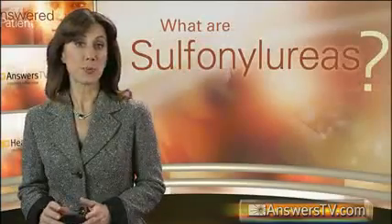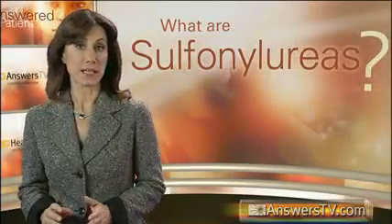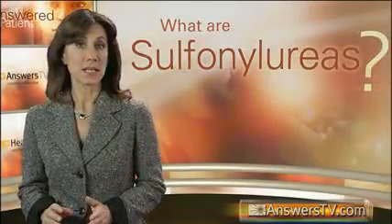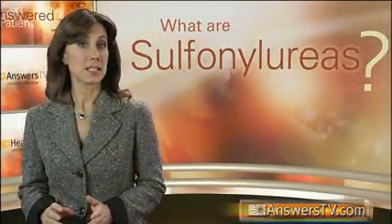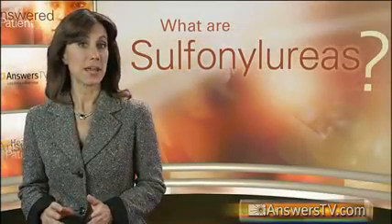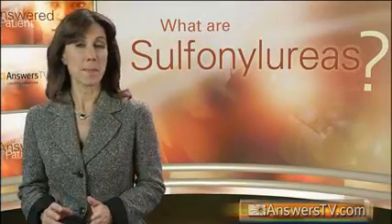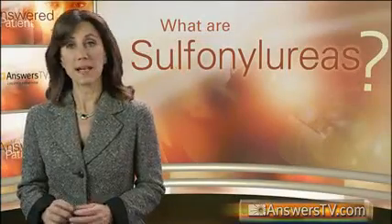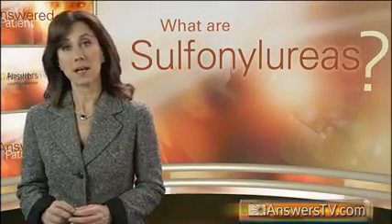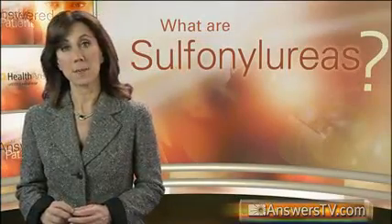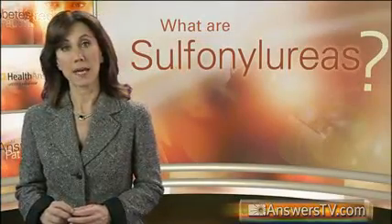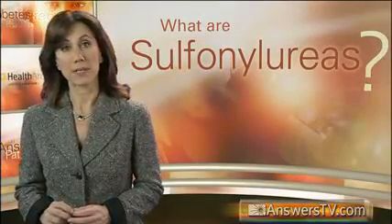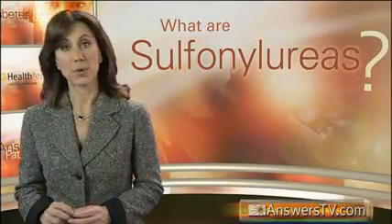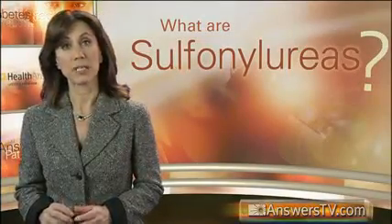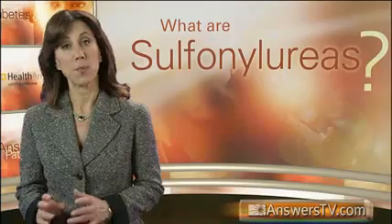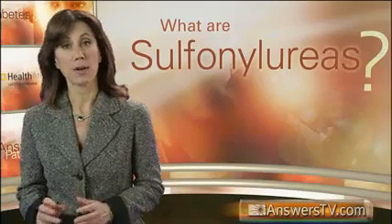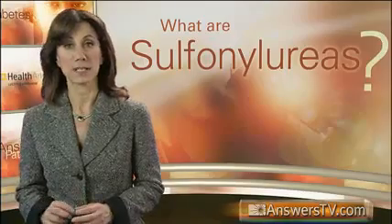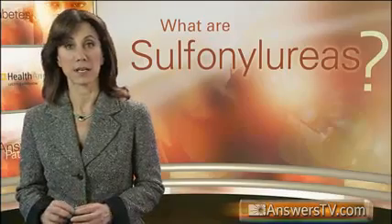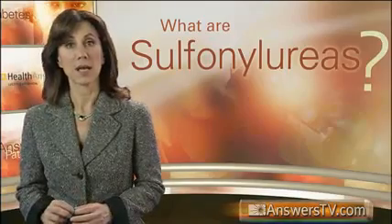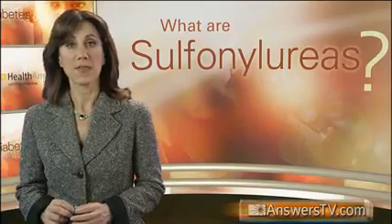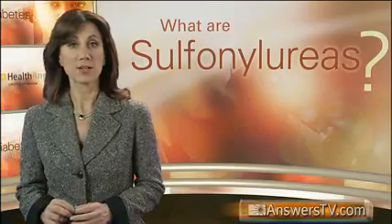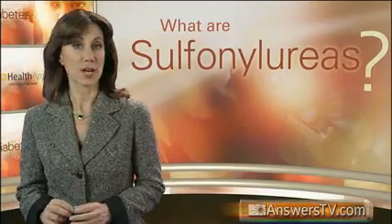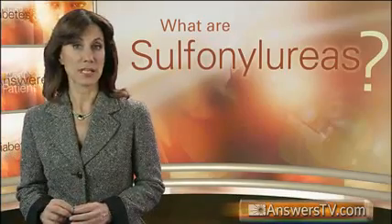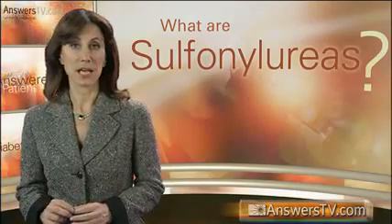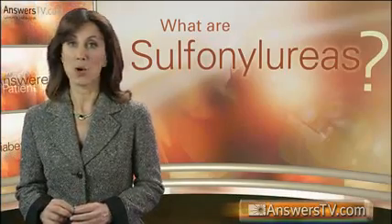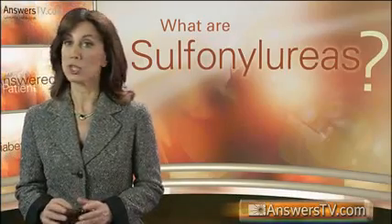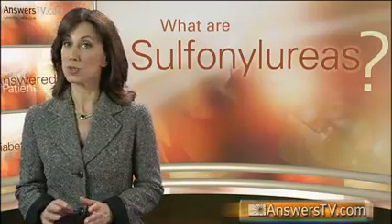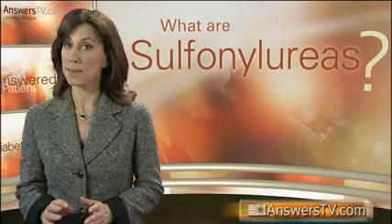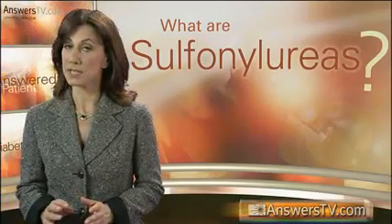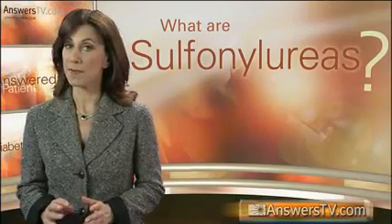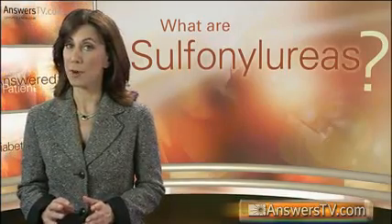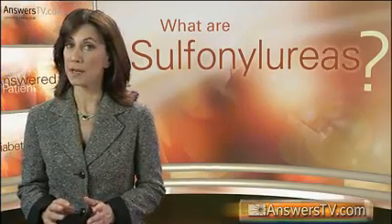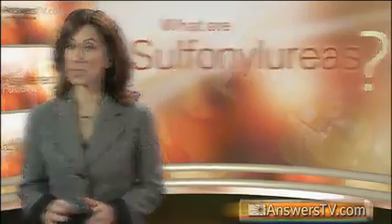Sulfonylureas stimulate the beta cells of the pancreas to release more insulin. They are generally taken one to two times a day before meals.